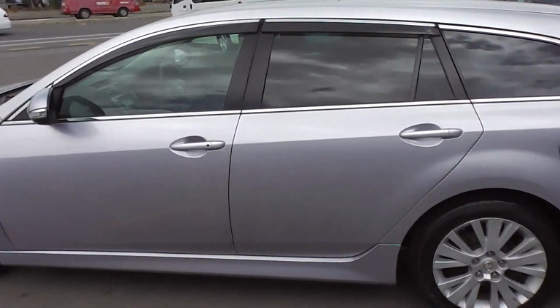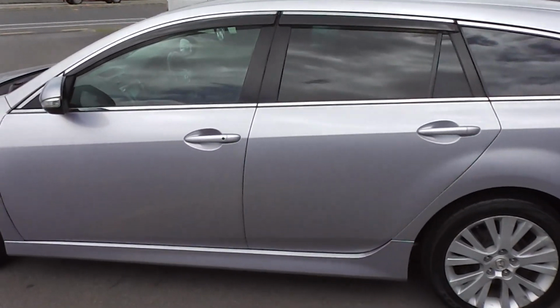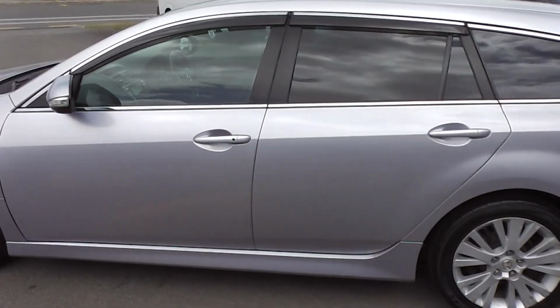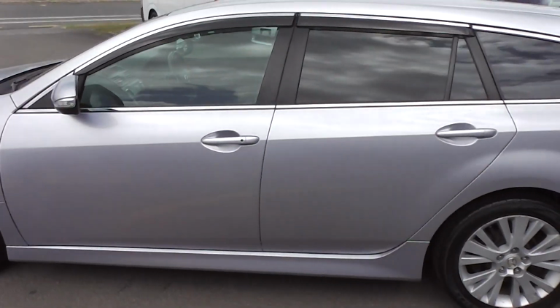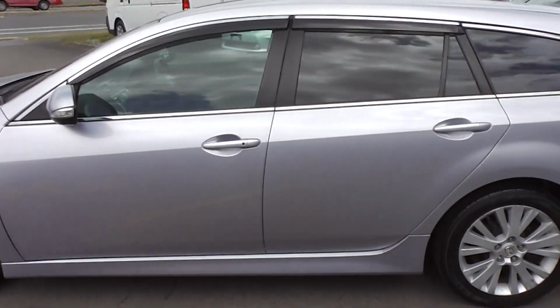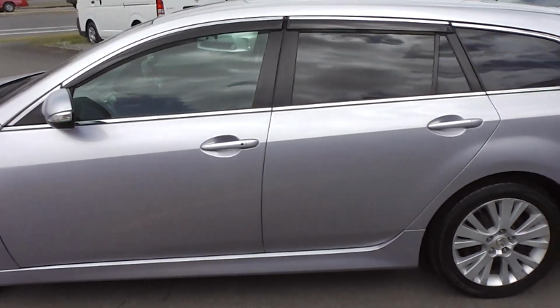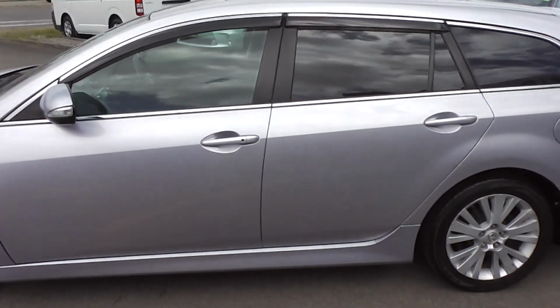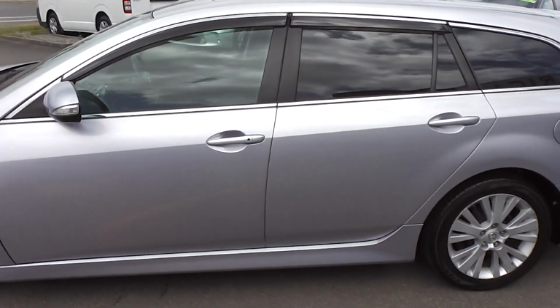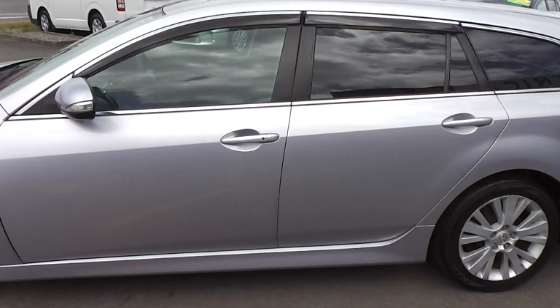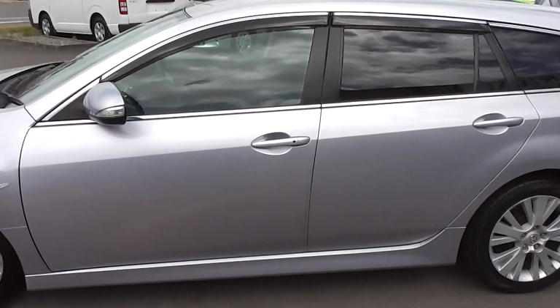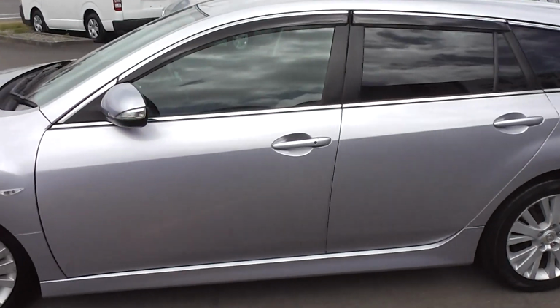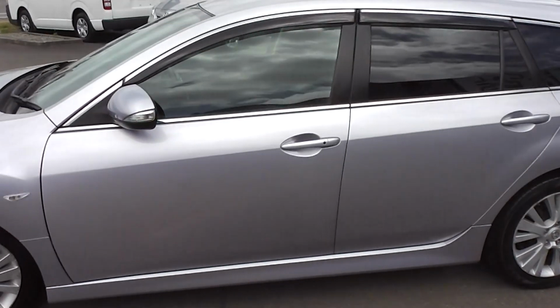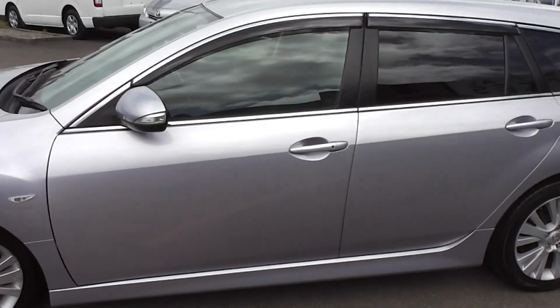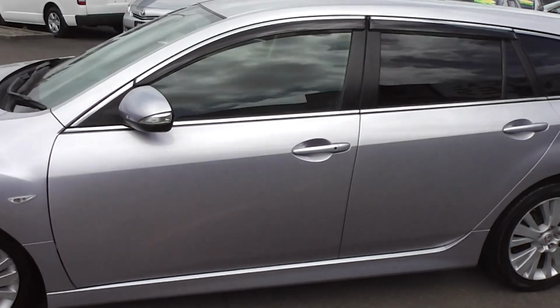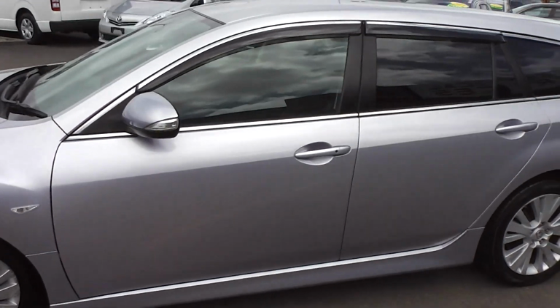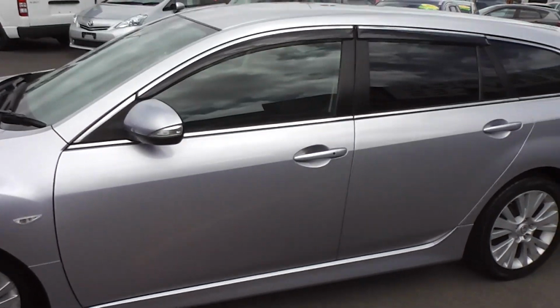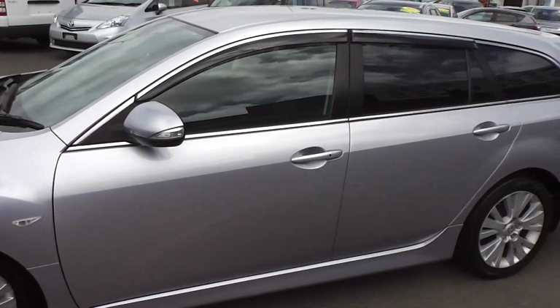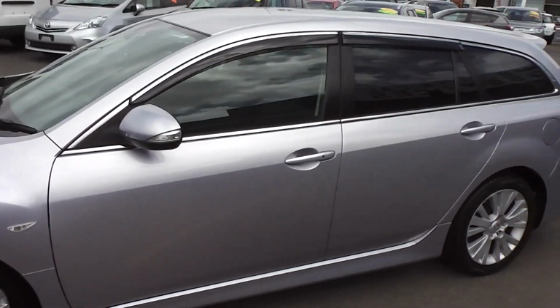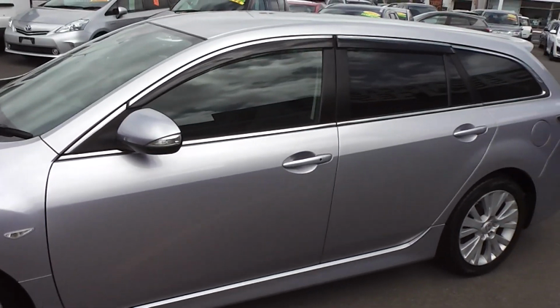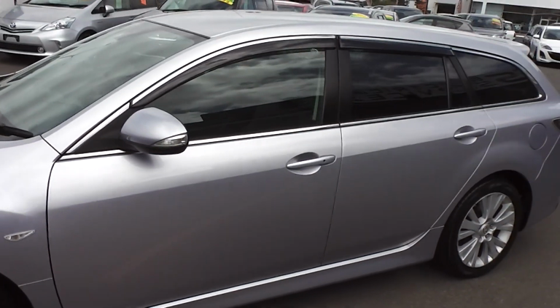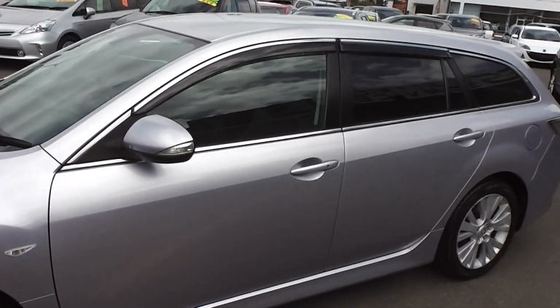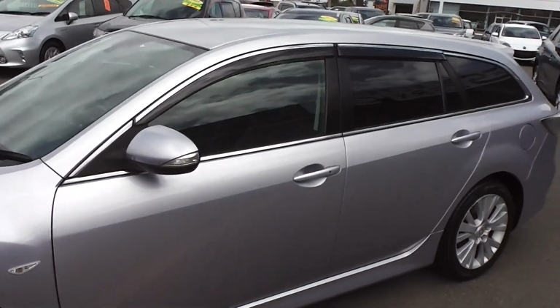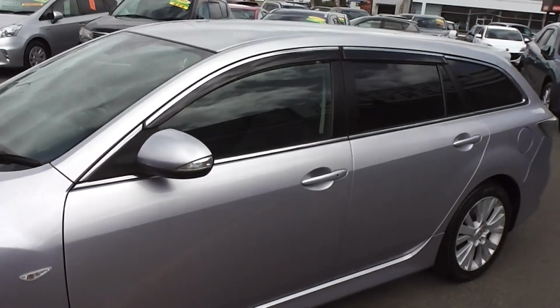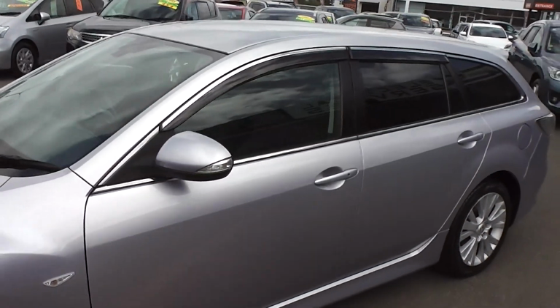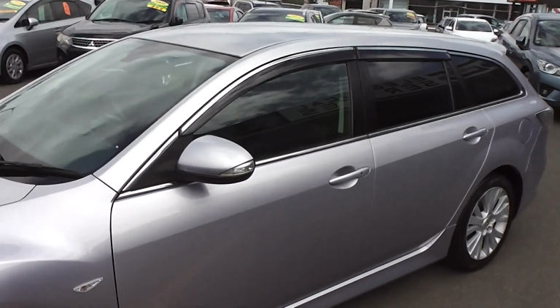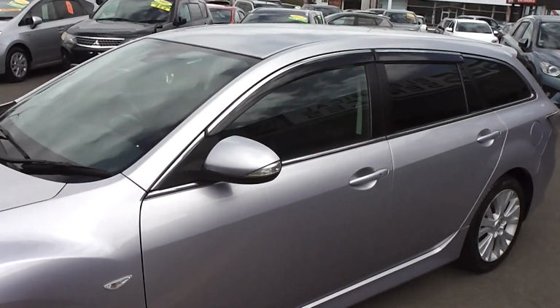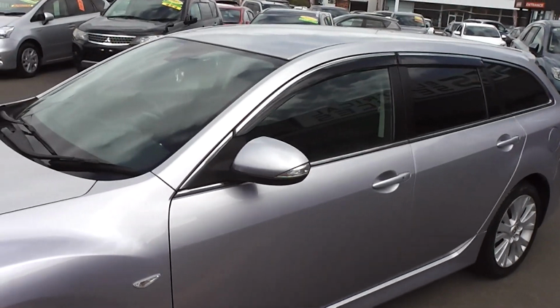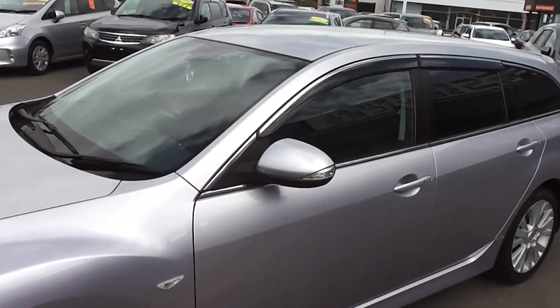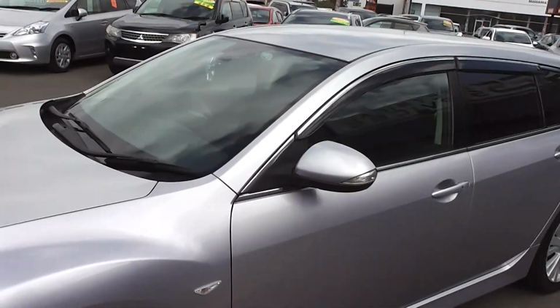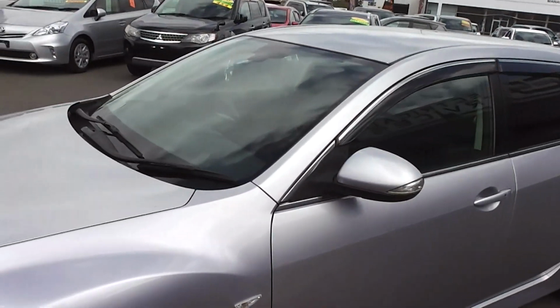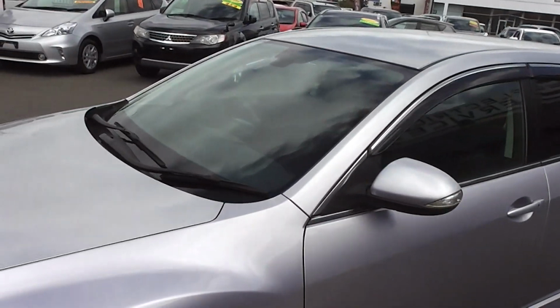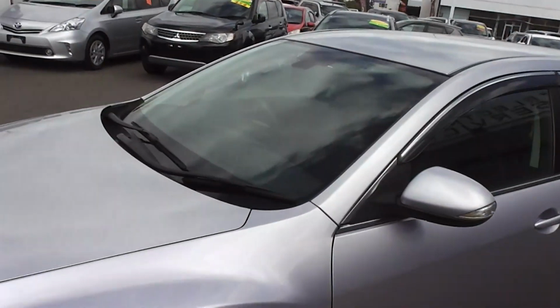It goes through a six-stage Tiptronic automatic transmission with paddle shift gear change, and I'll show you that when we get inside.